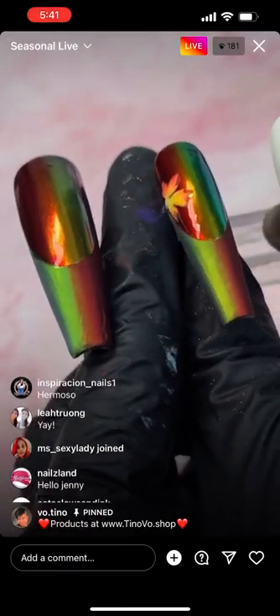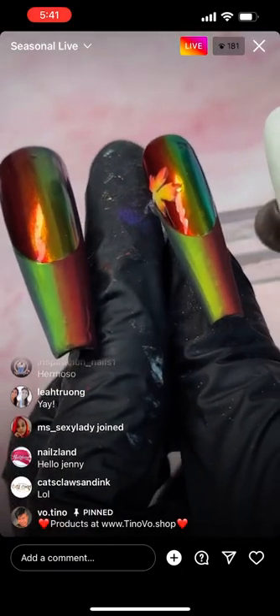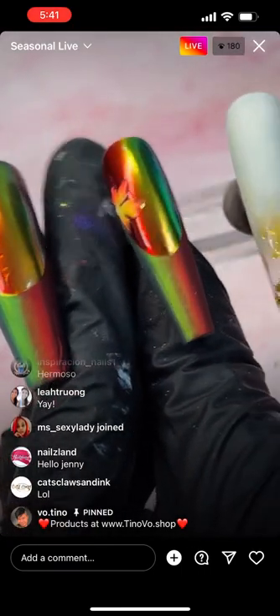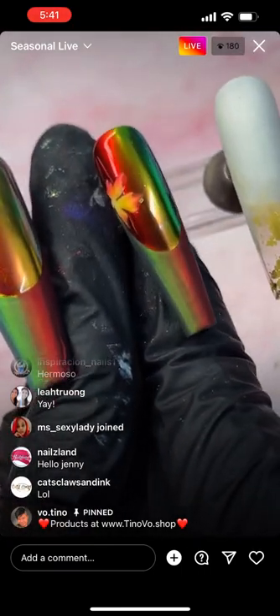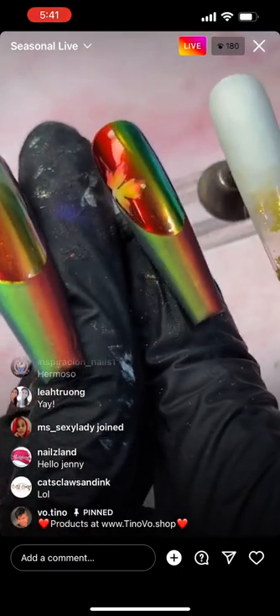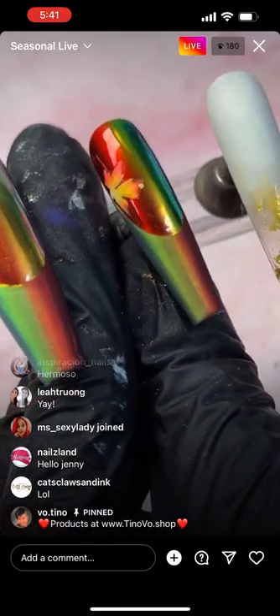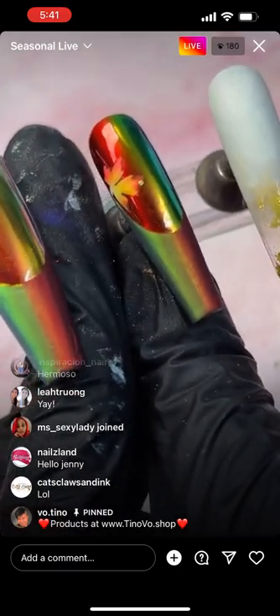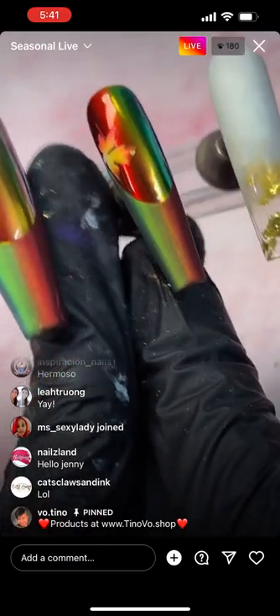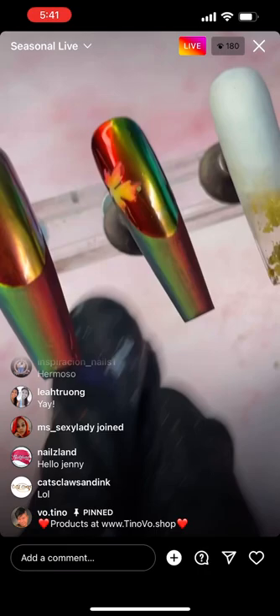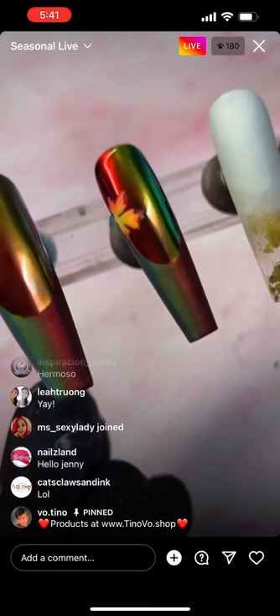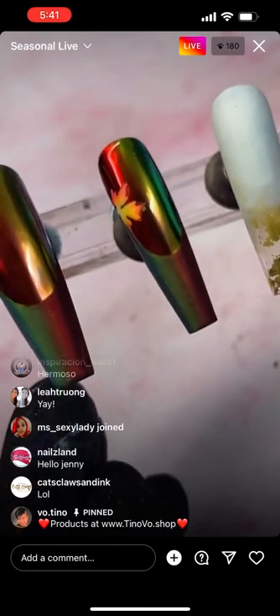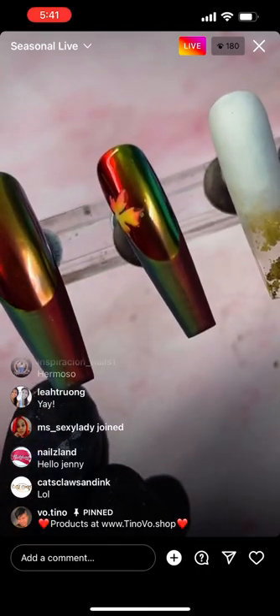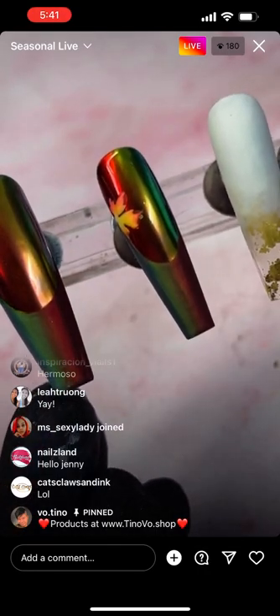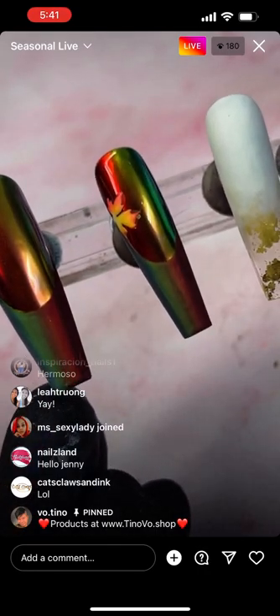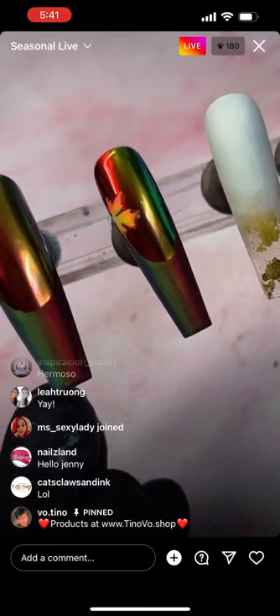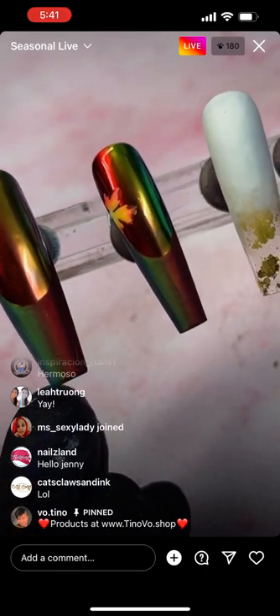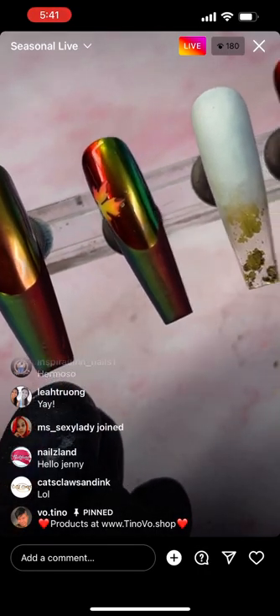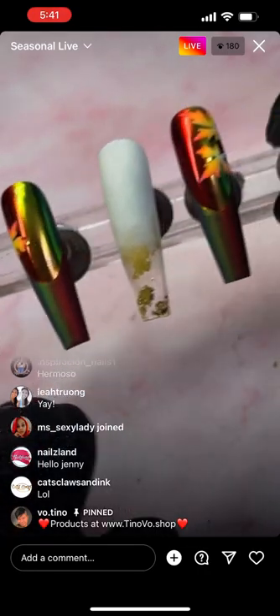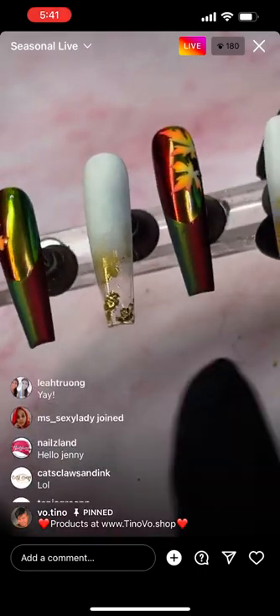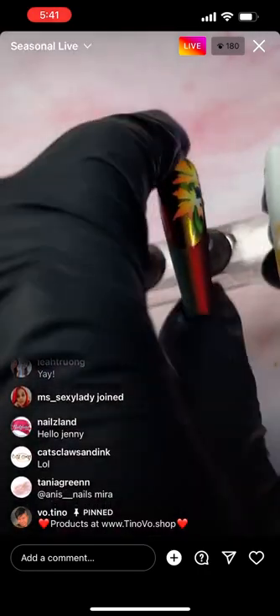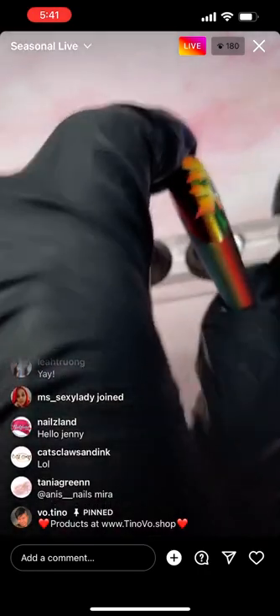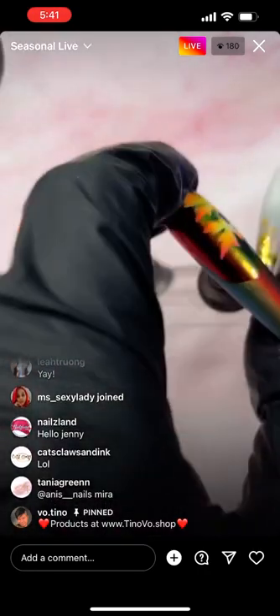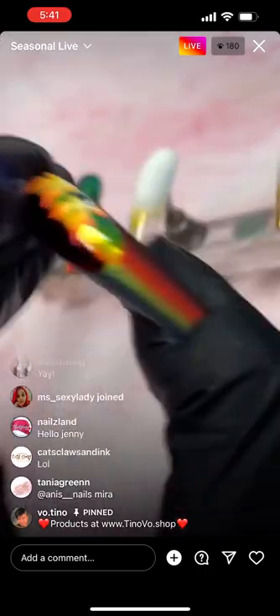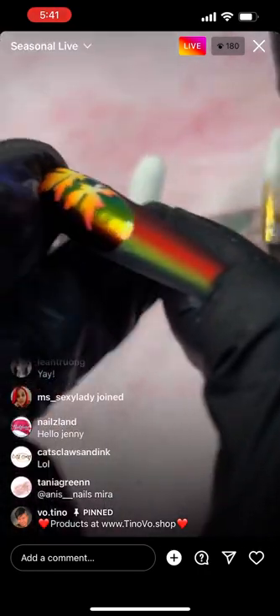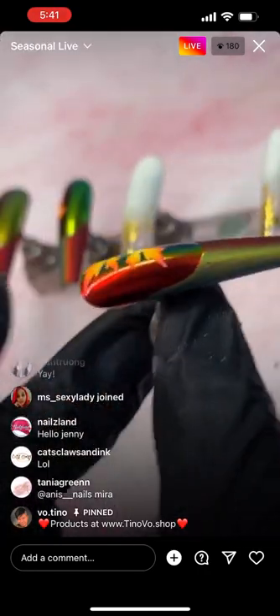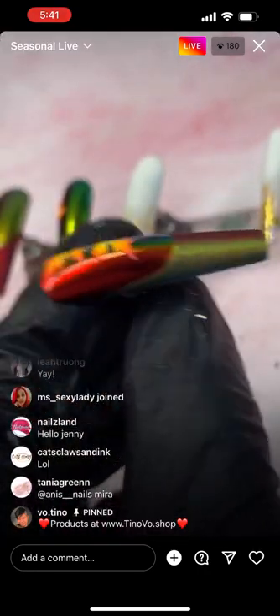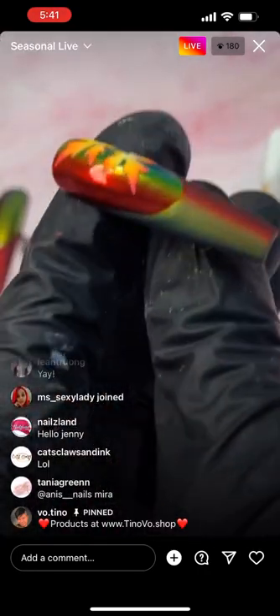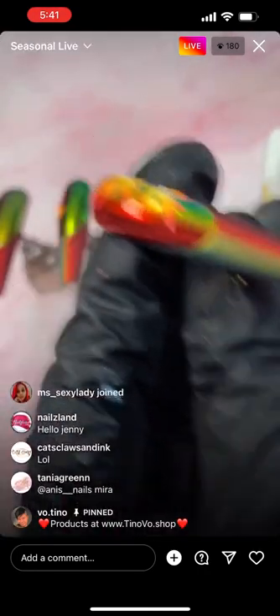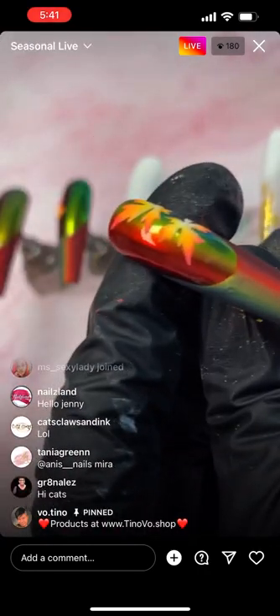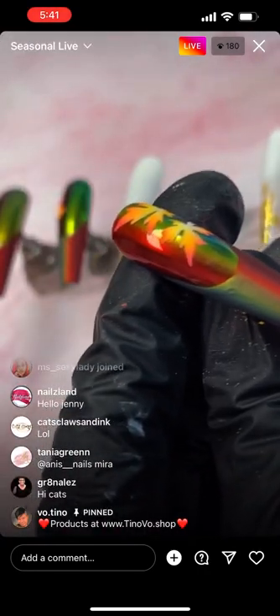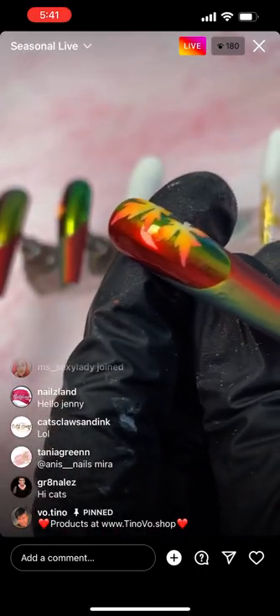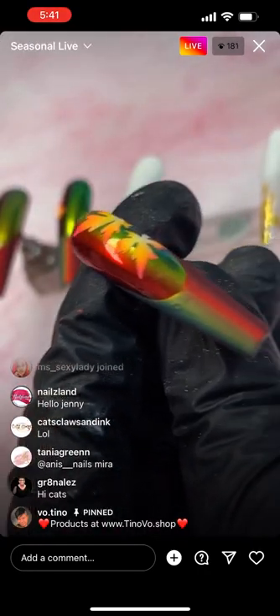See that — that's the matte leaf right there, how beautiful it stands up against the shiny background.